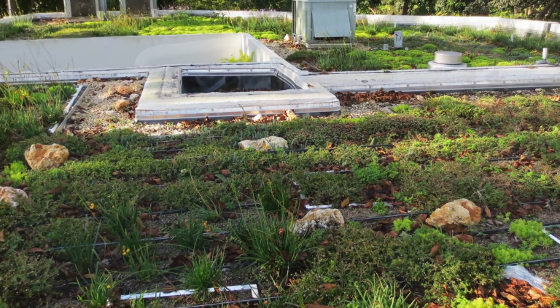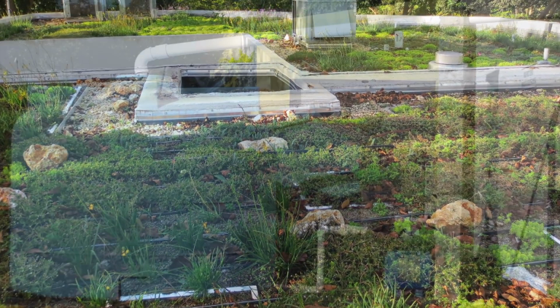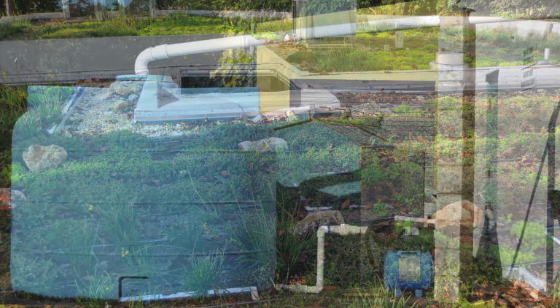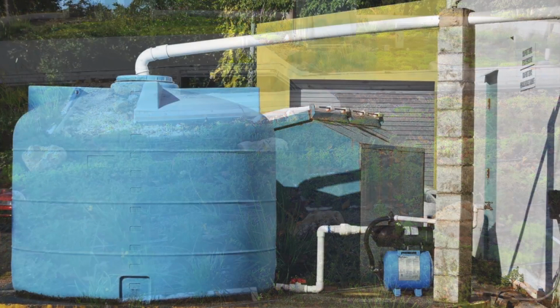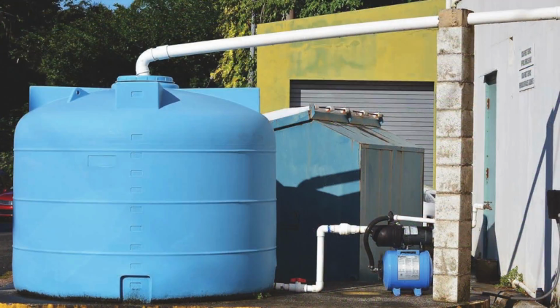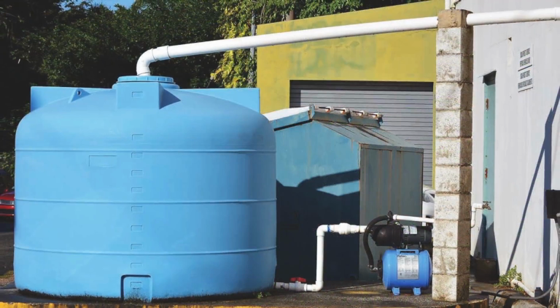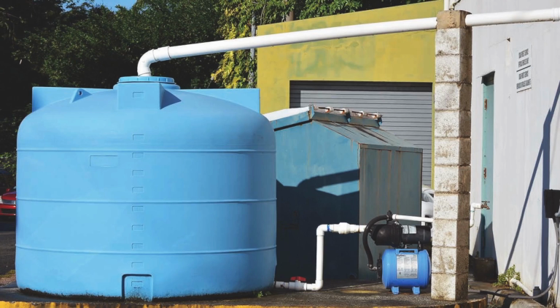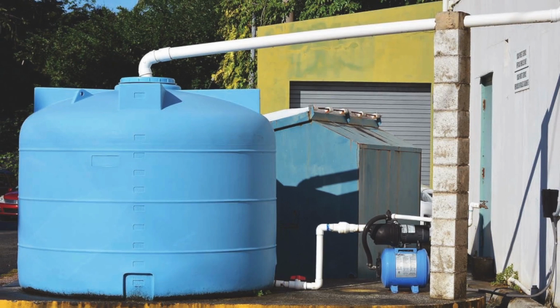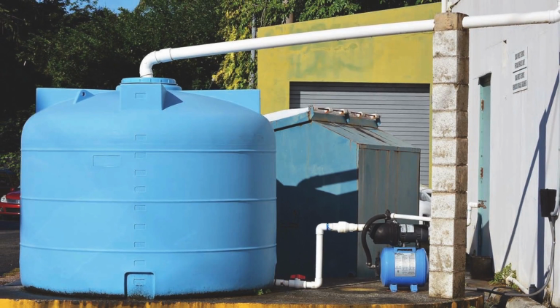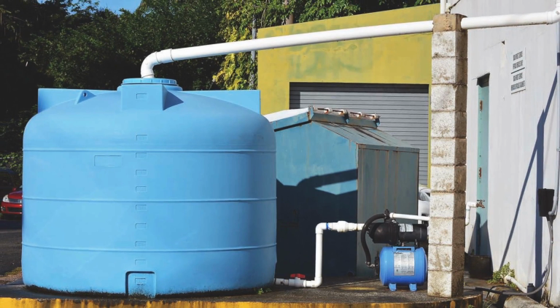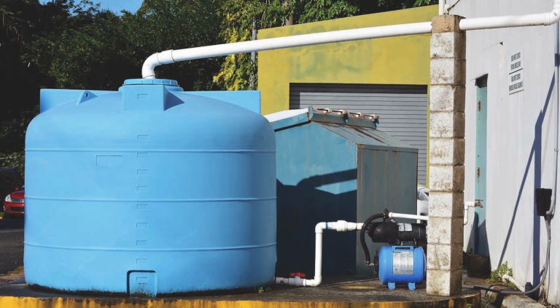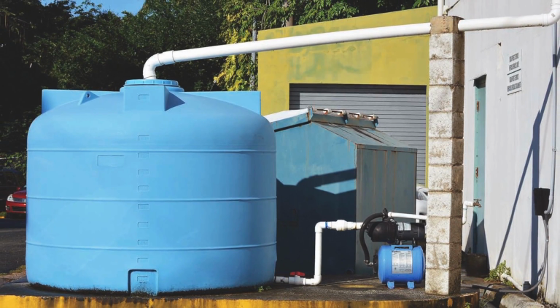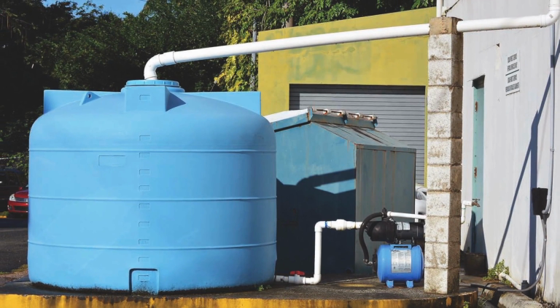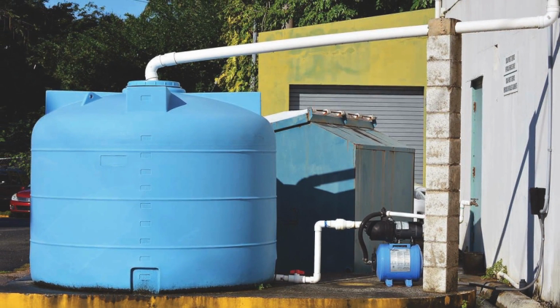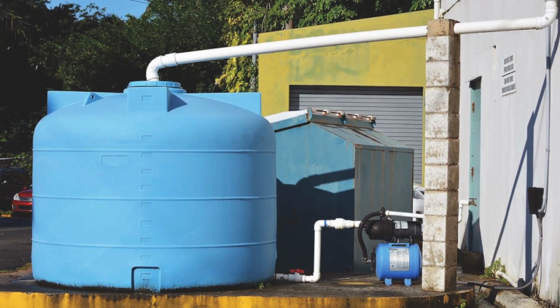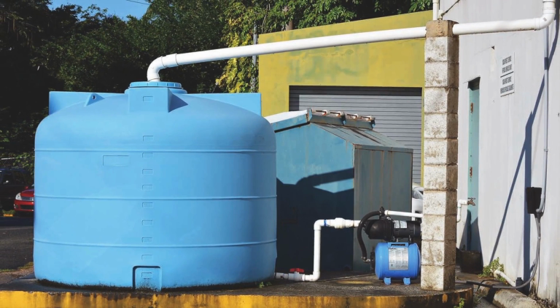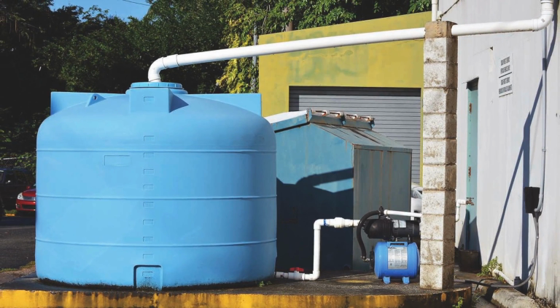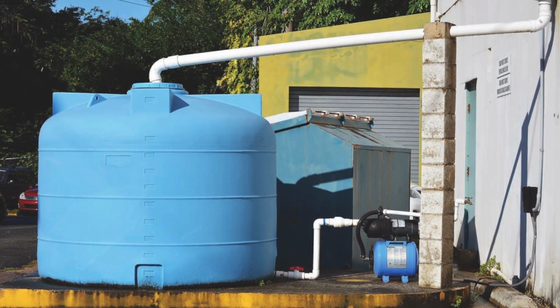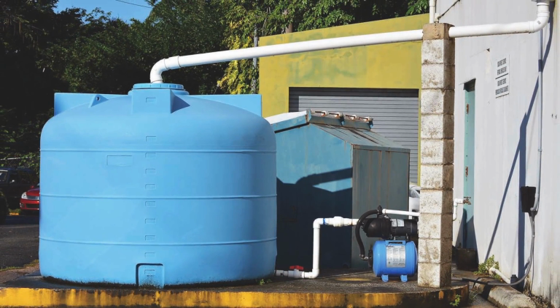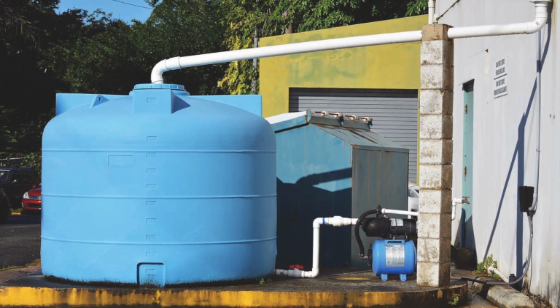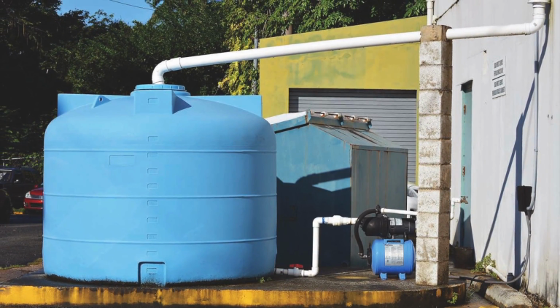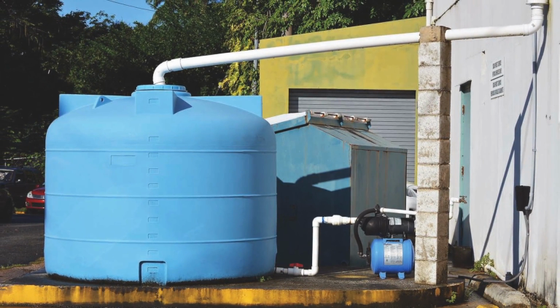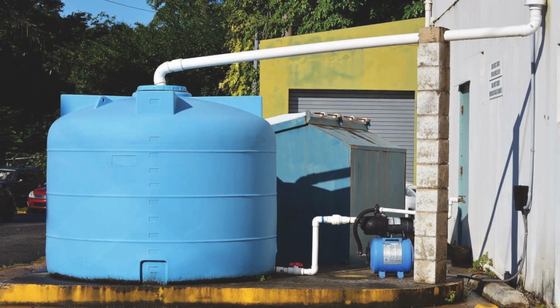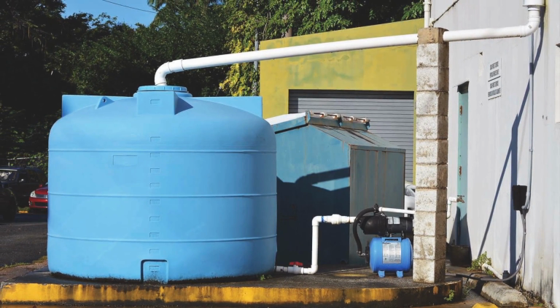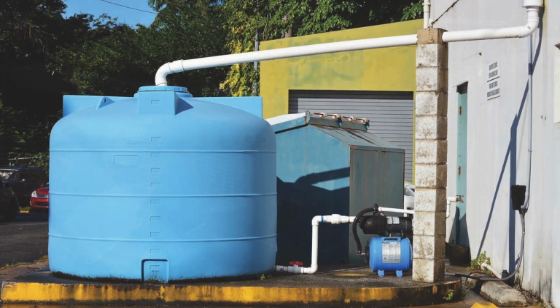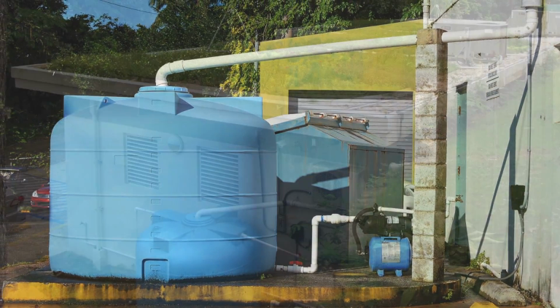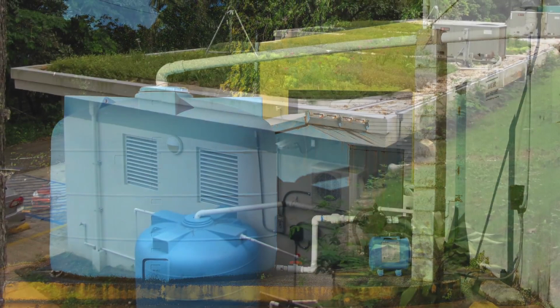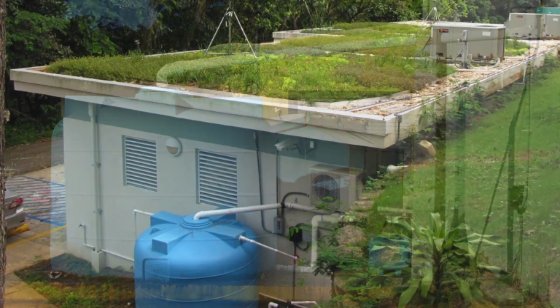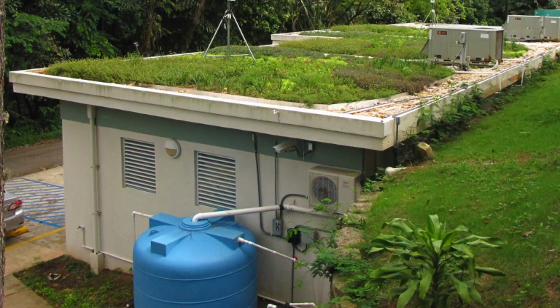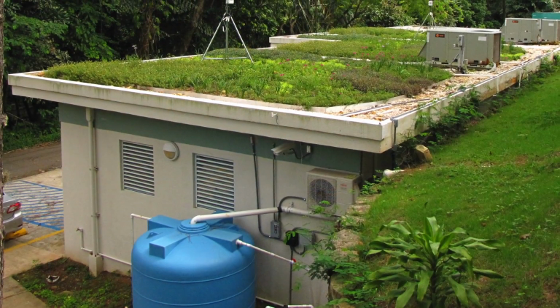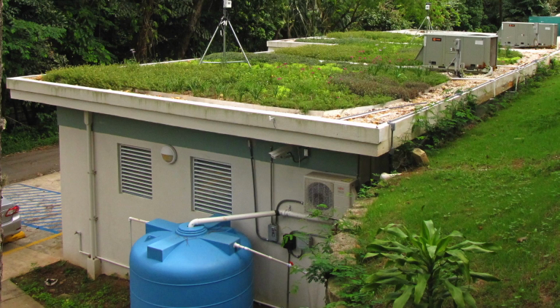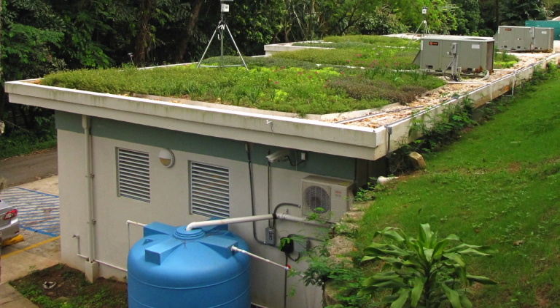Four cisterns collect 6,800 gallons of harvested stormwater, used for general cleaning and irrigation, including the green roofs when necessary.